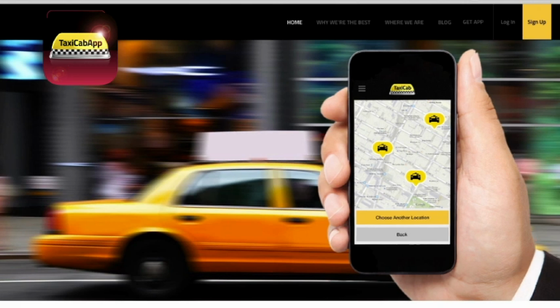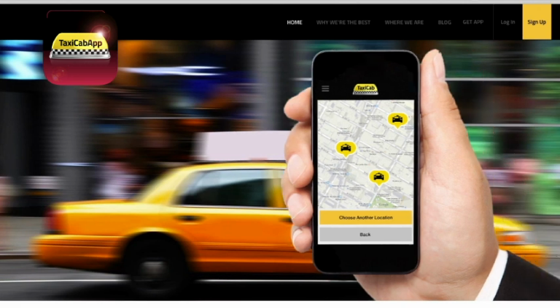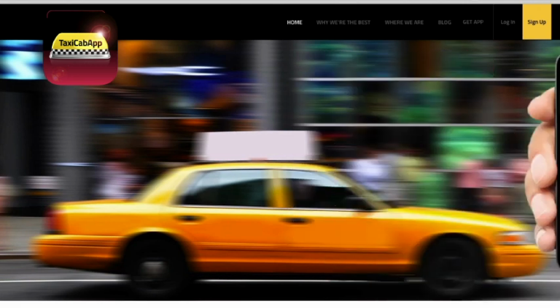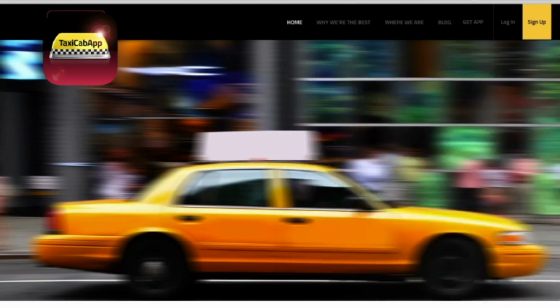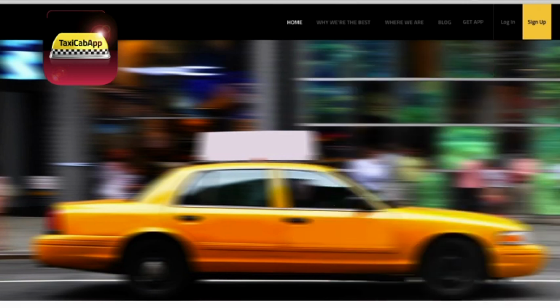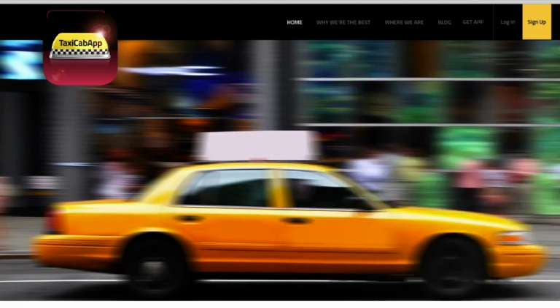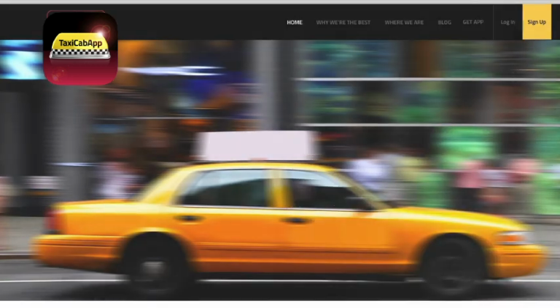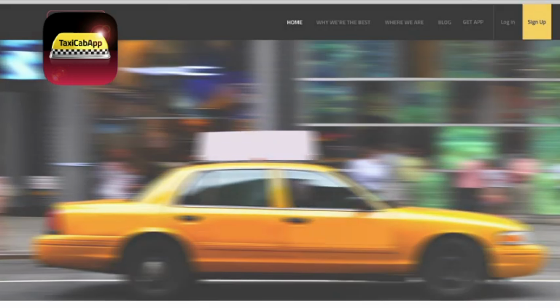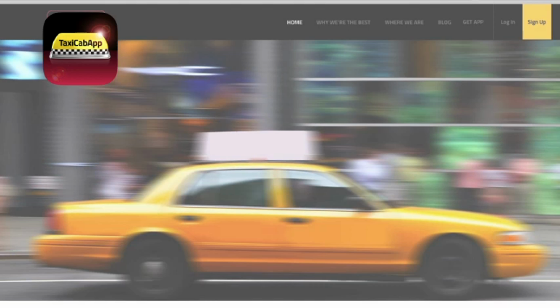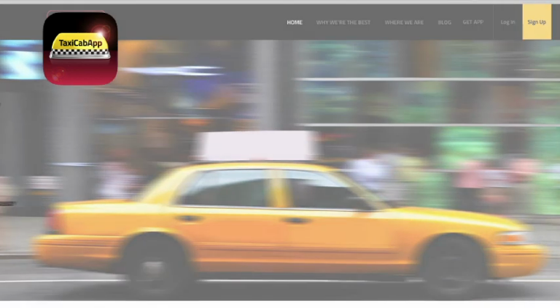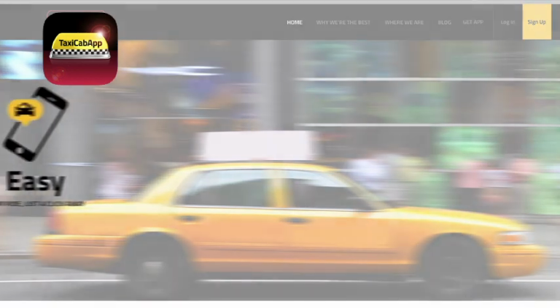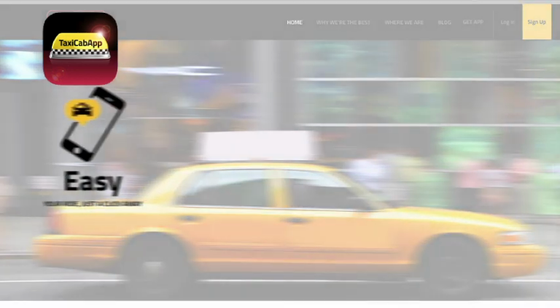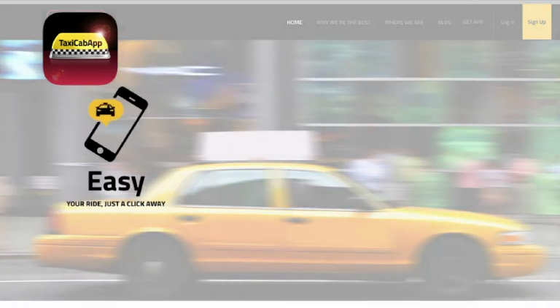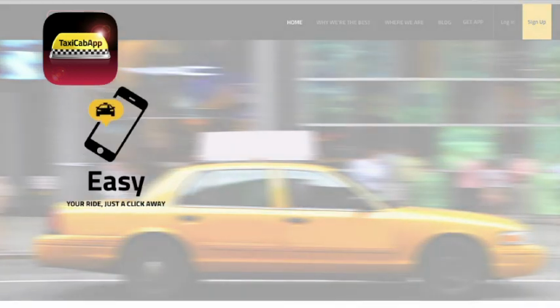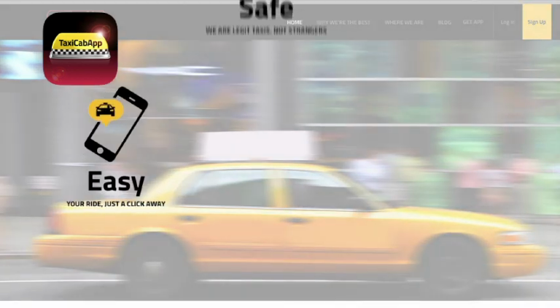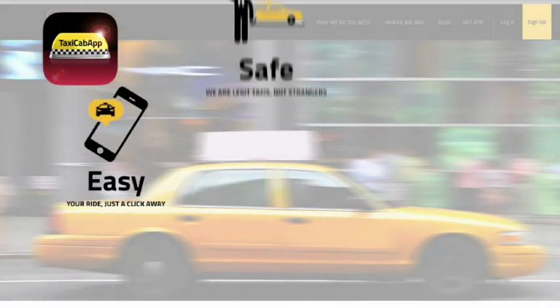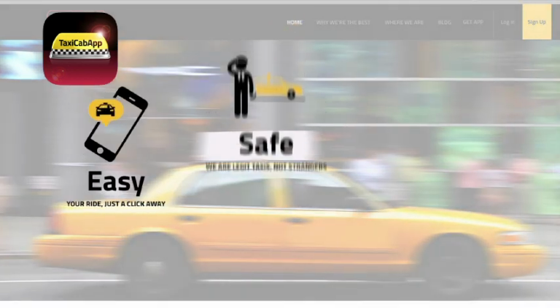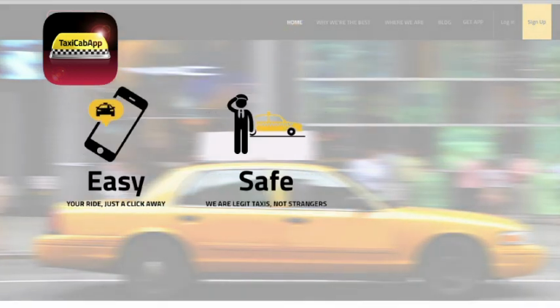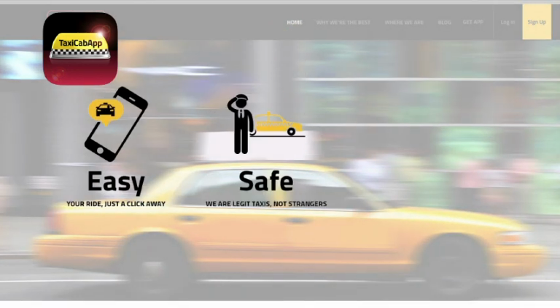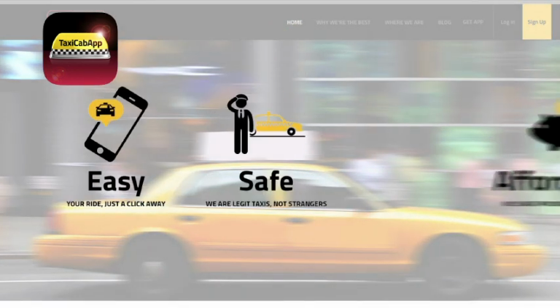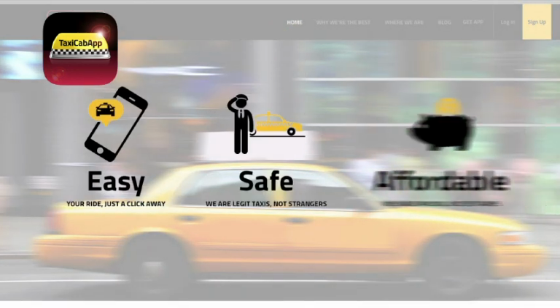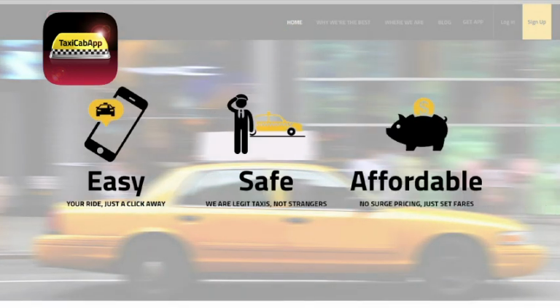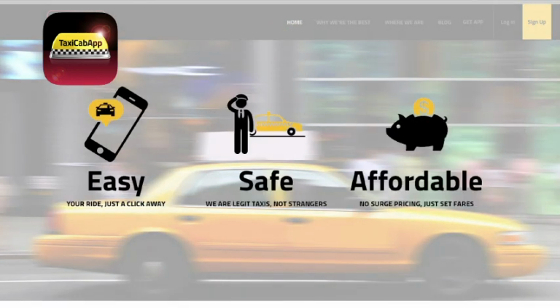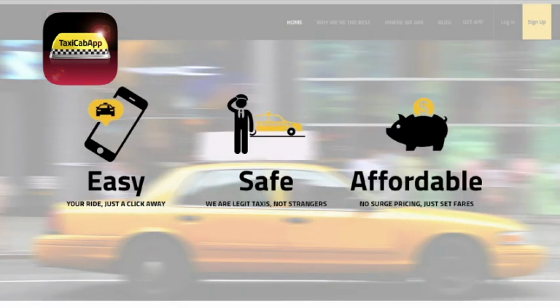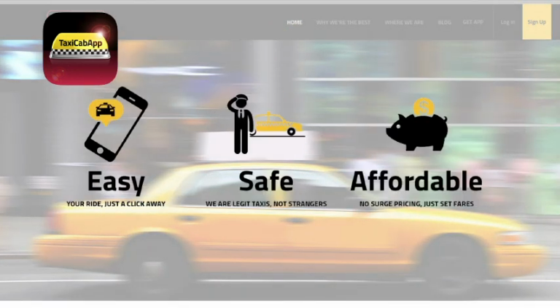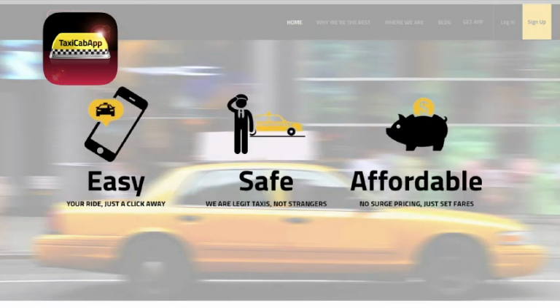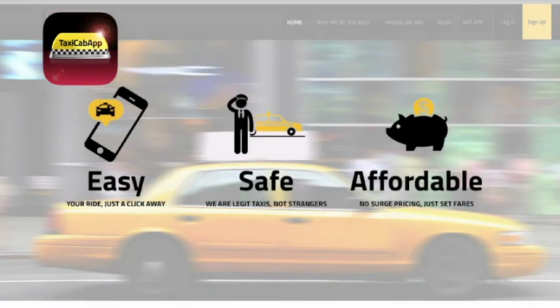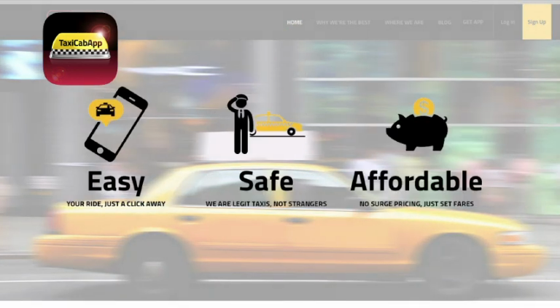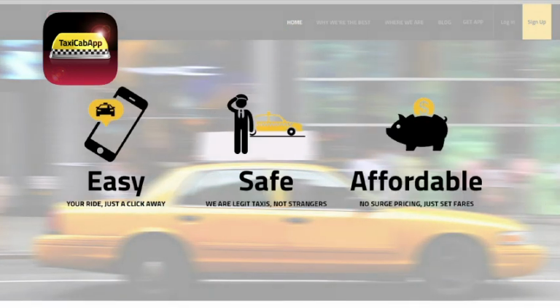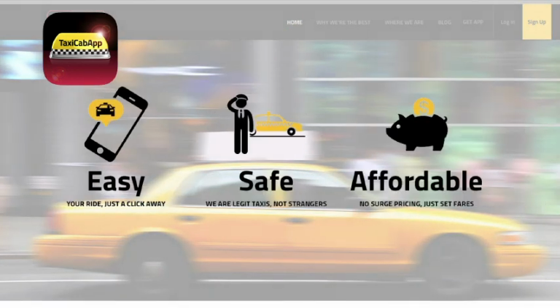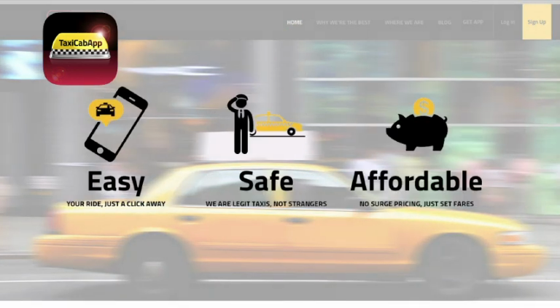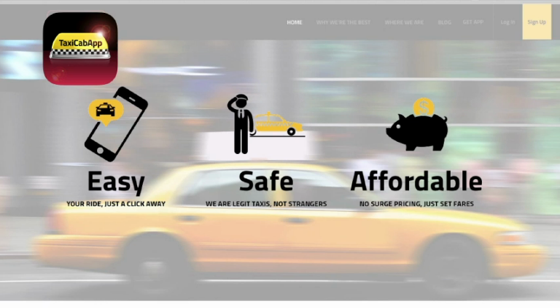Unlike some of the other guys, we know our Taxi Cab drivers meet high standards, including insurance, training, and background checks.